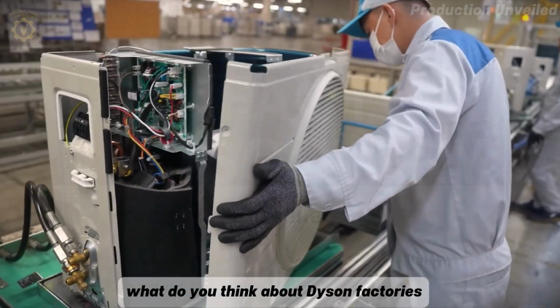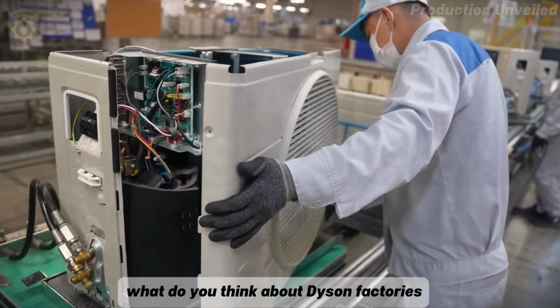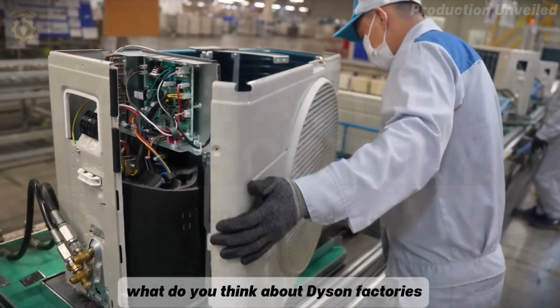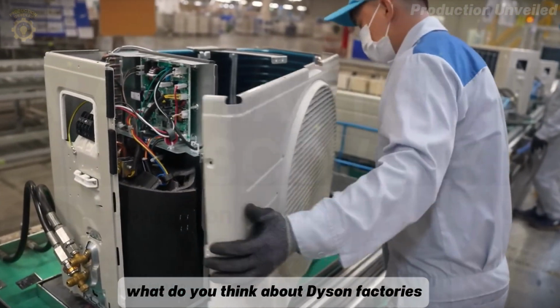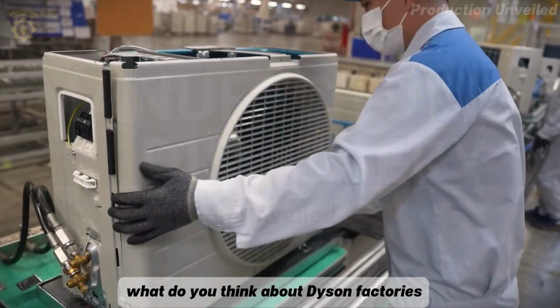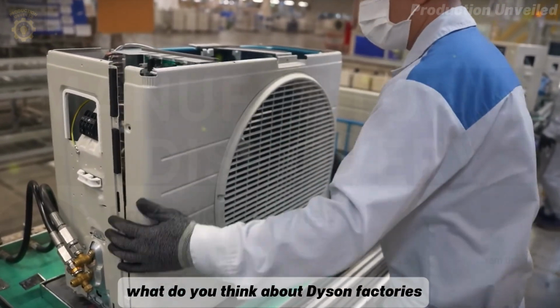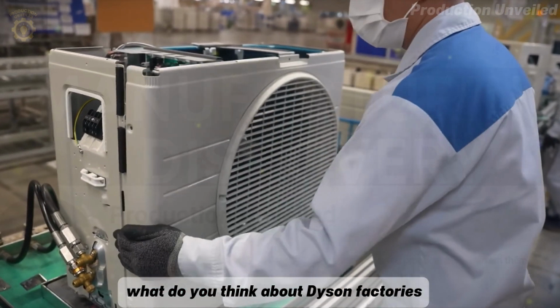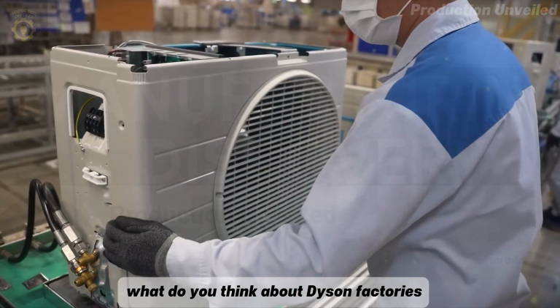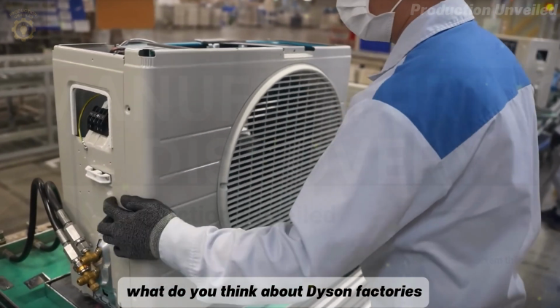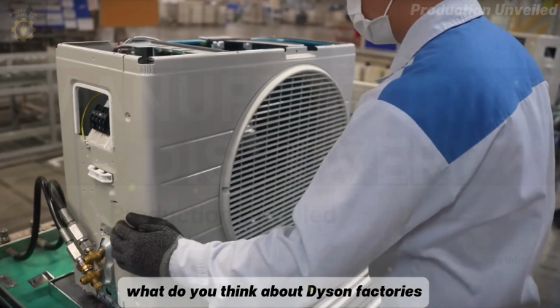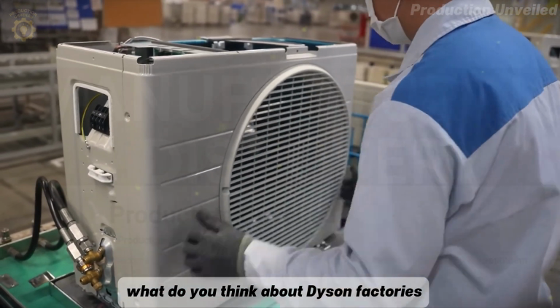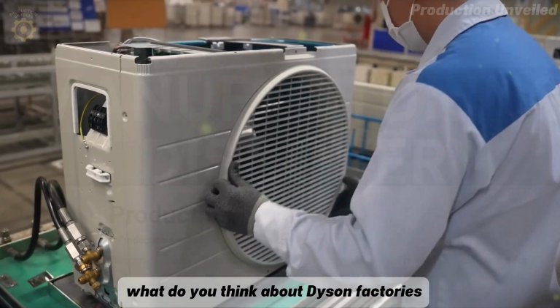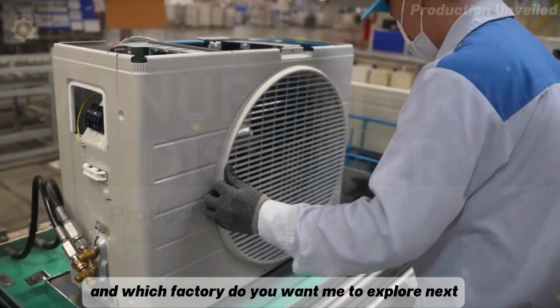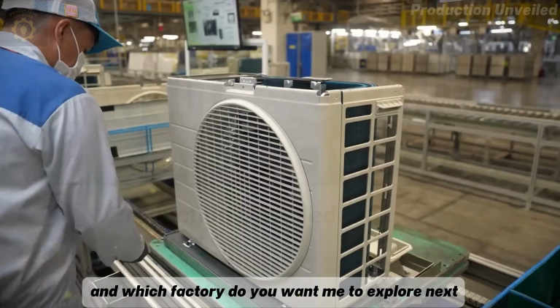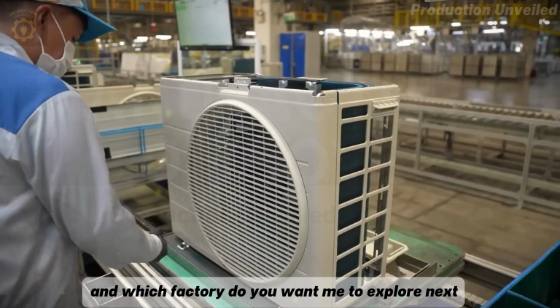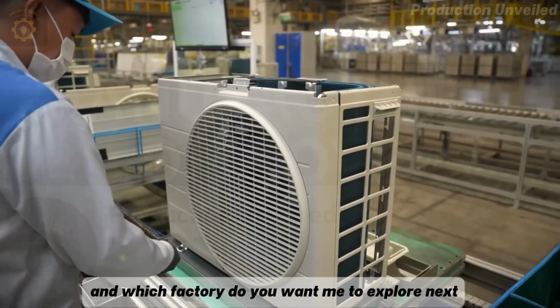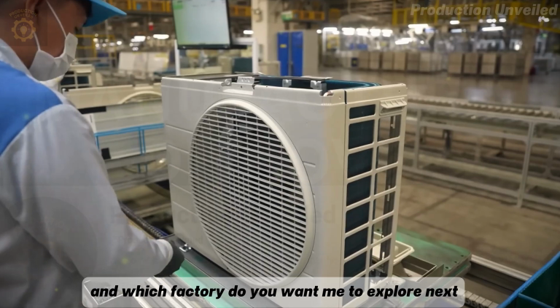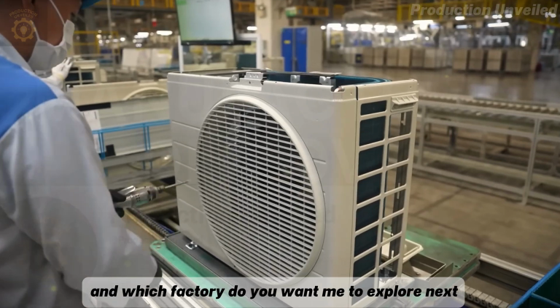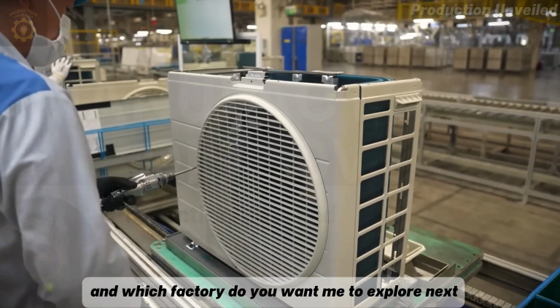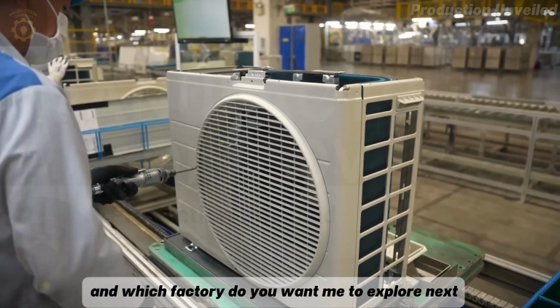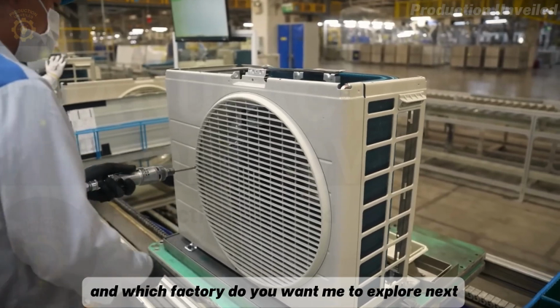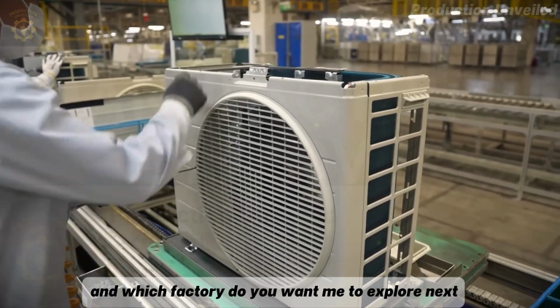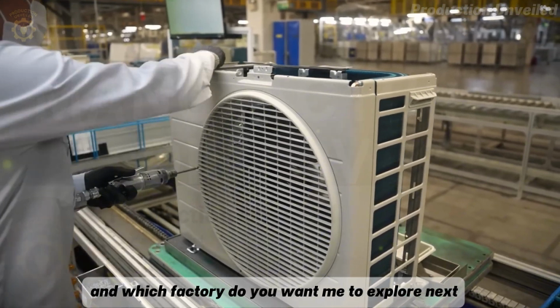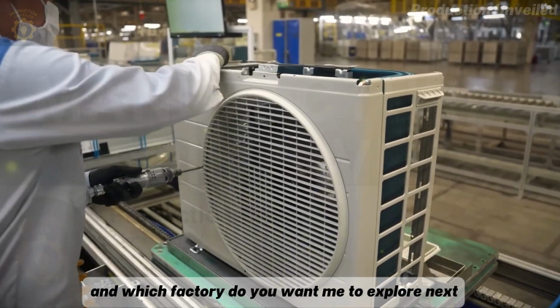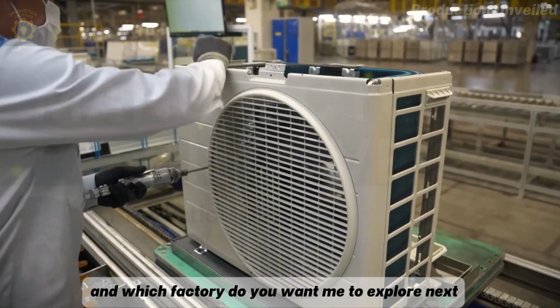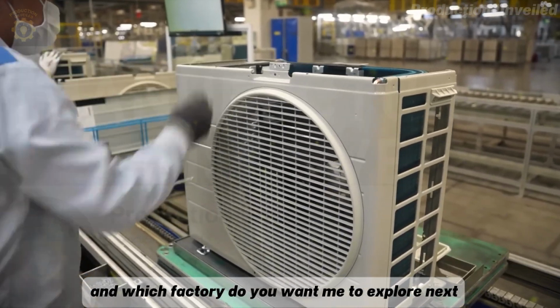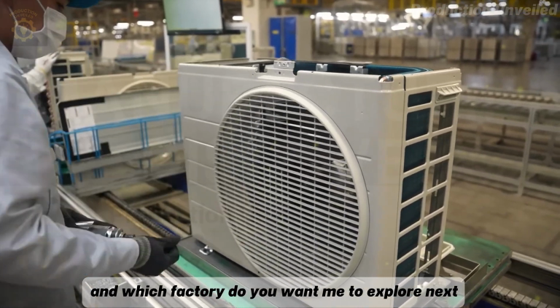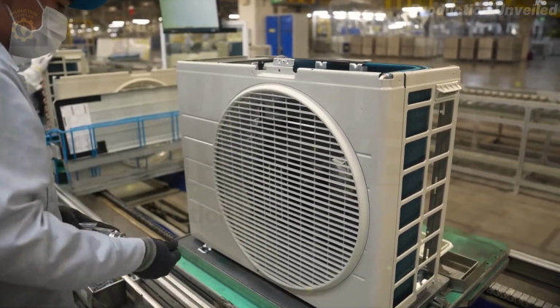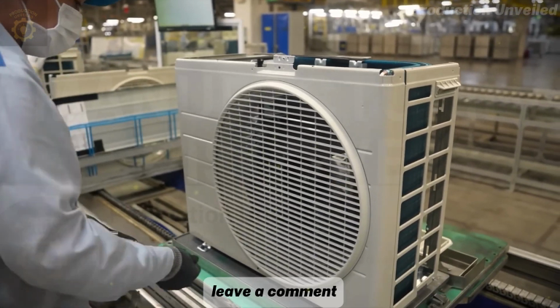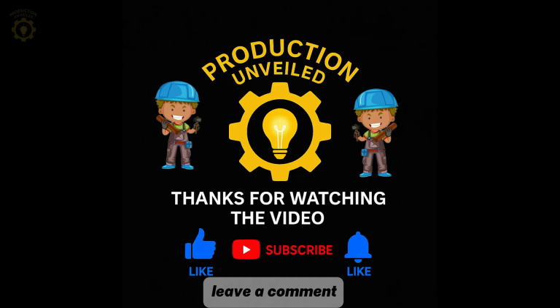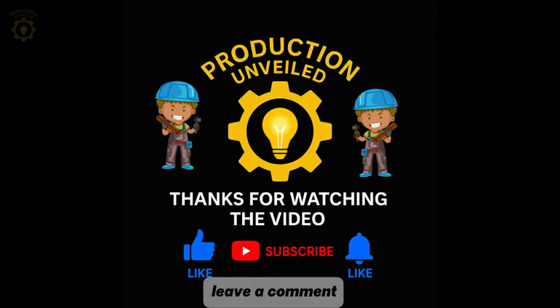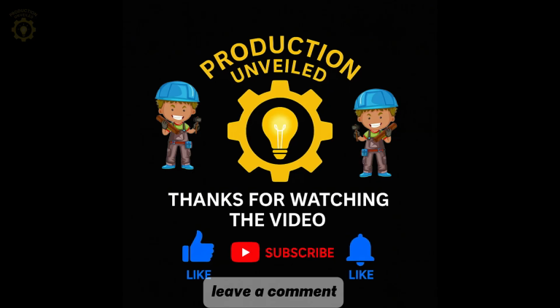What do you think about Daikin factories, and which factory do you want me to explore next? Leave a comment.